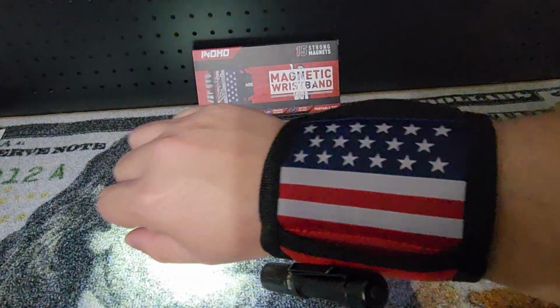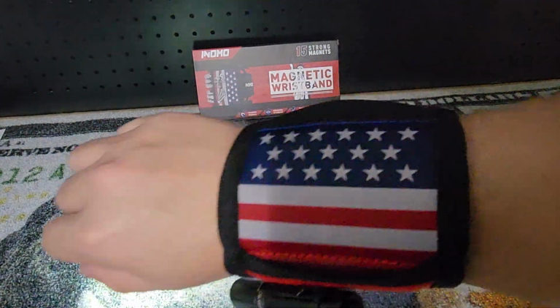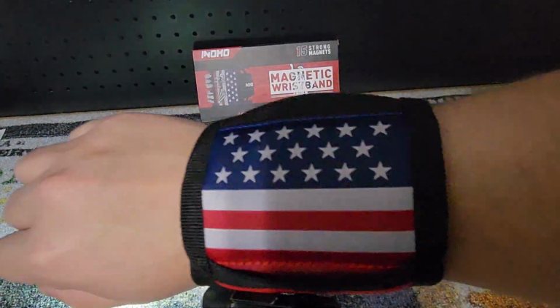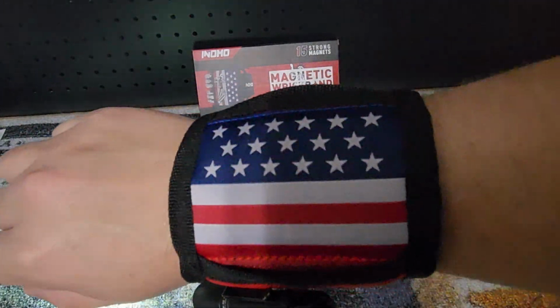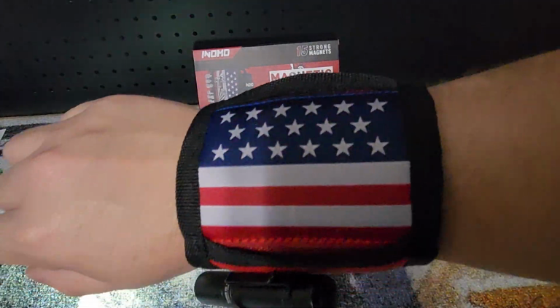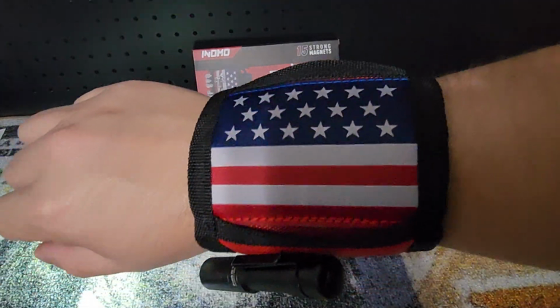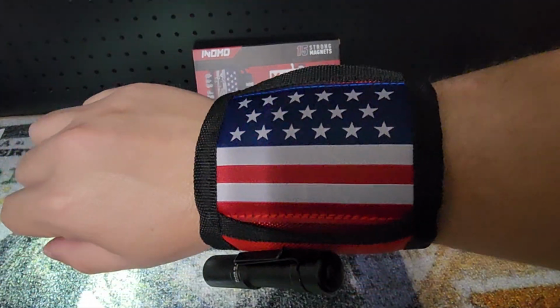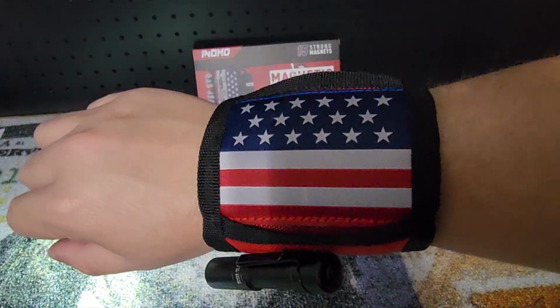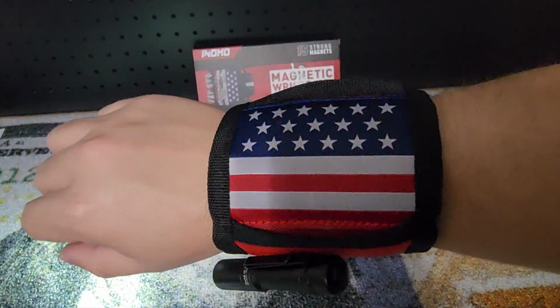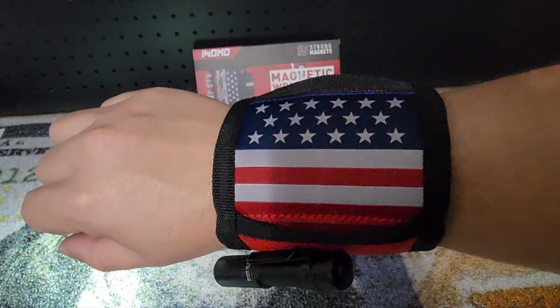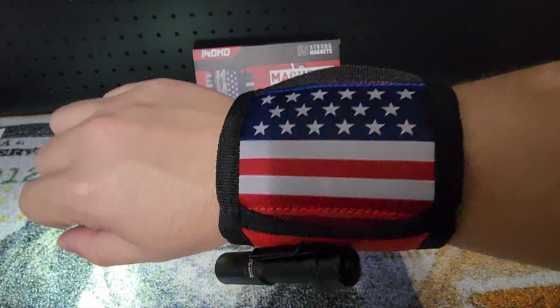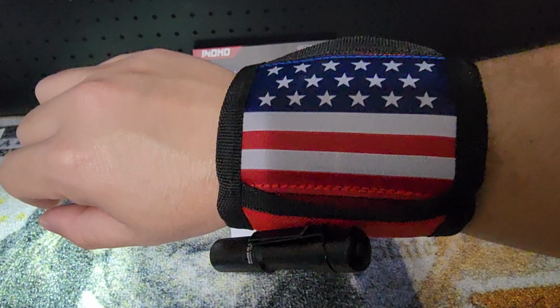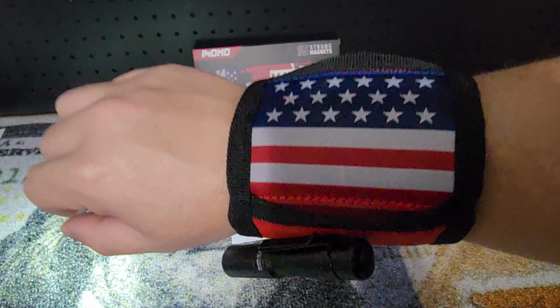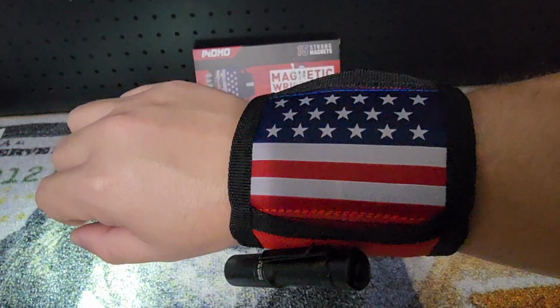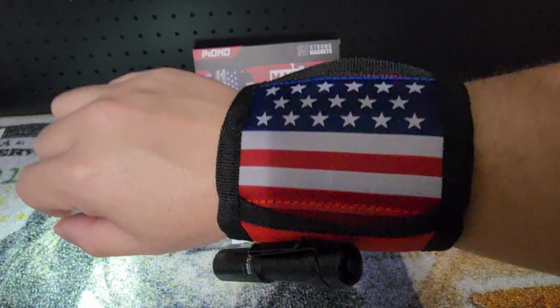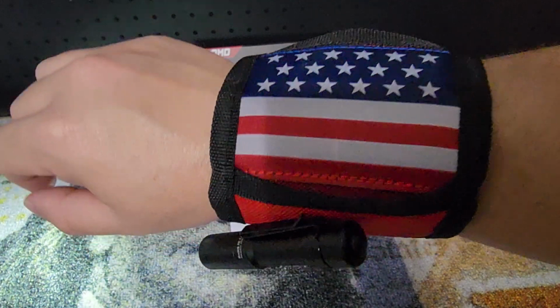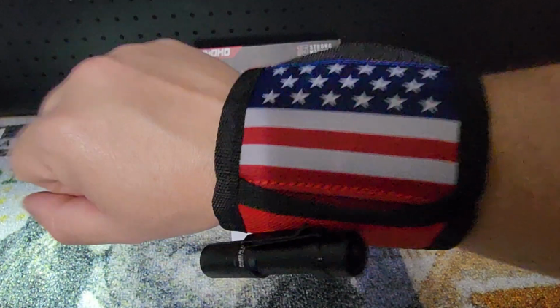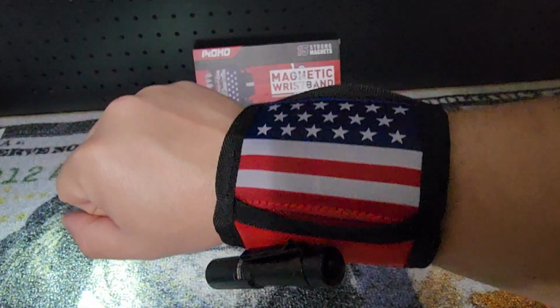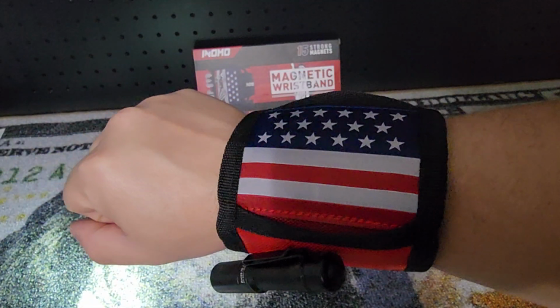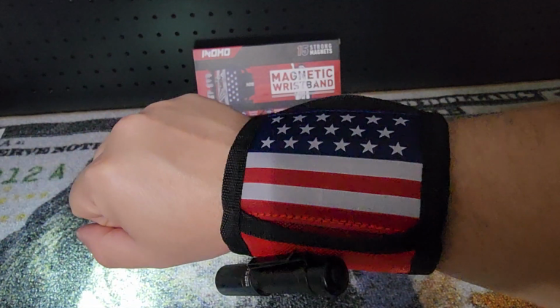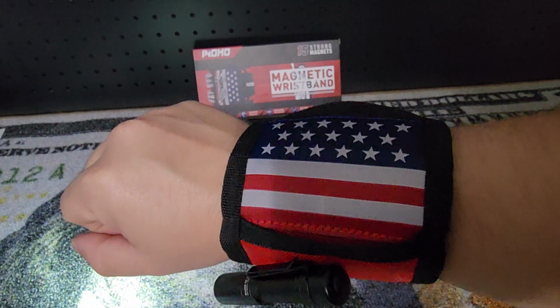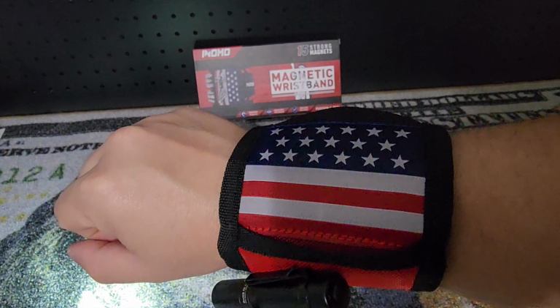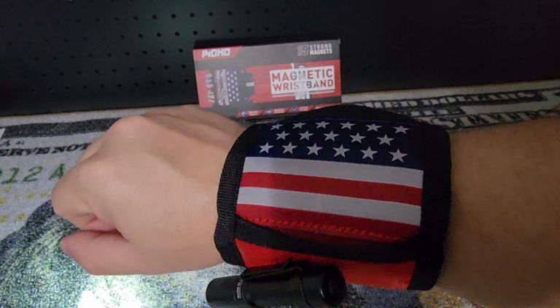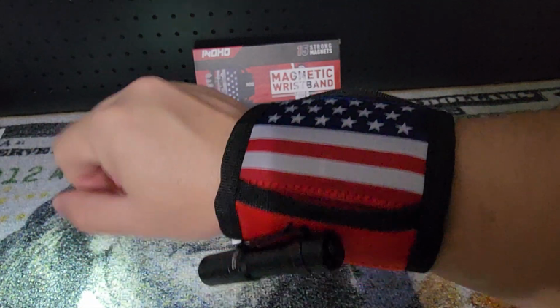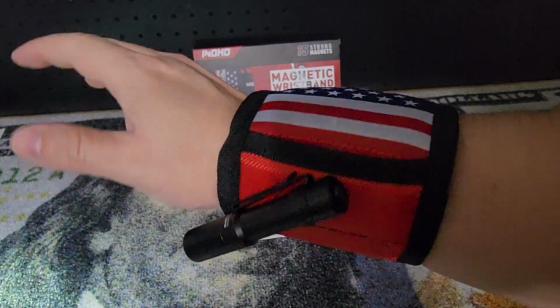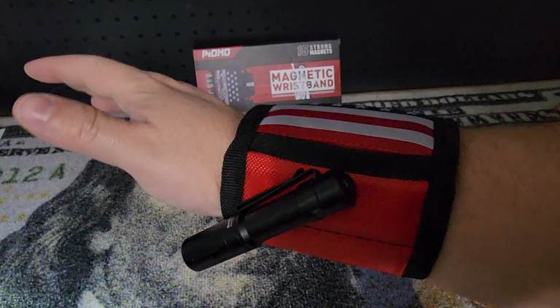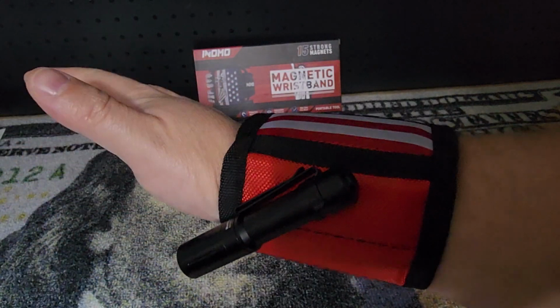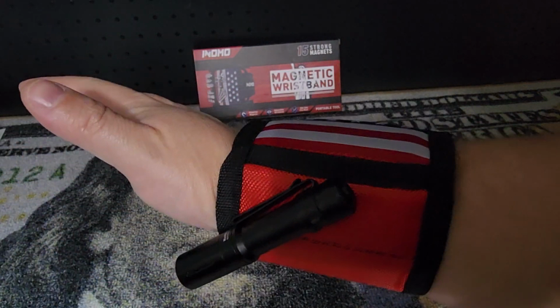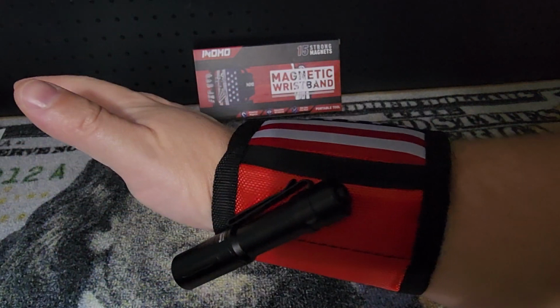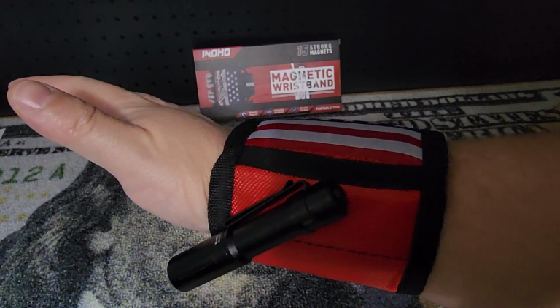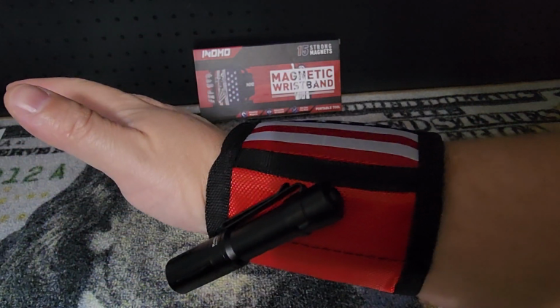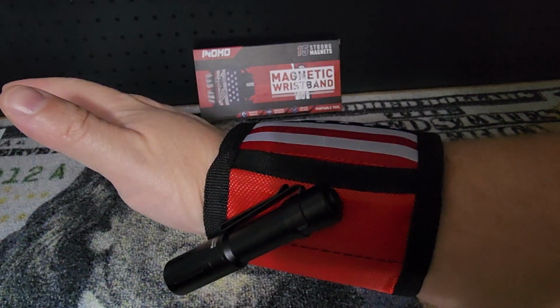So there it is guys — an Enomo magnetic wristband. Thanks for watching.